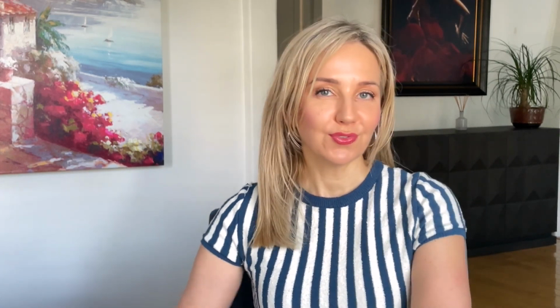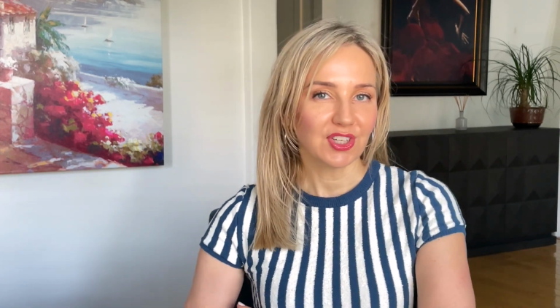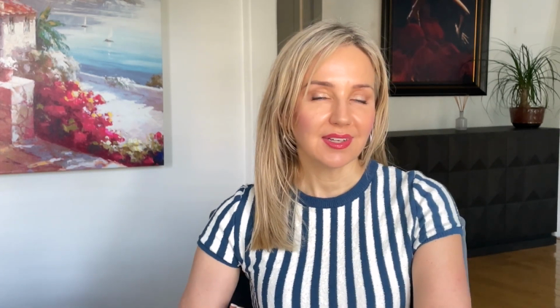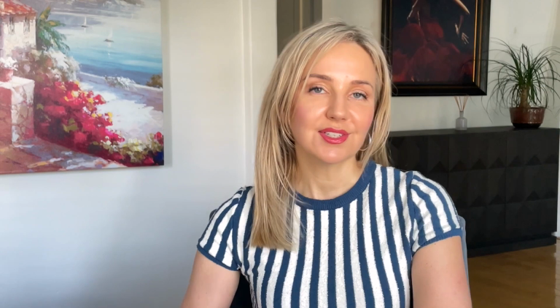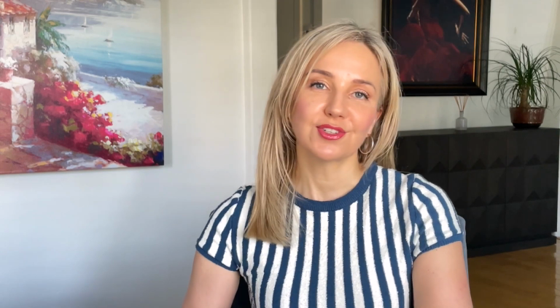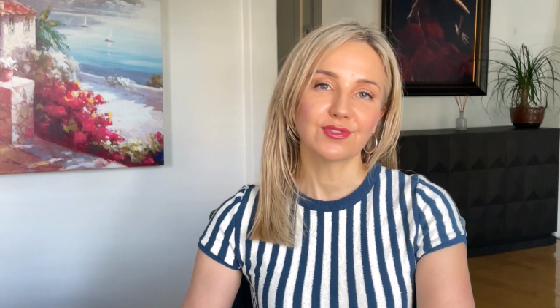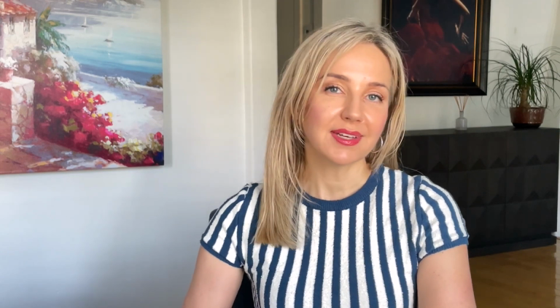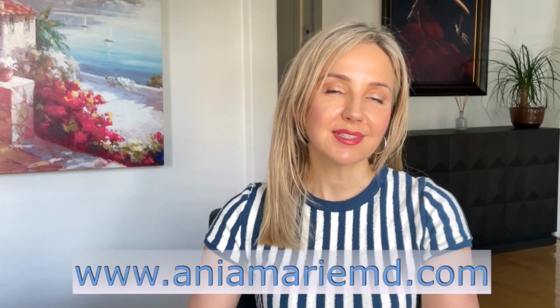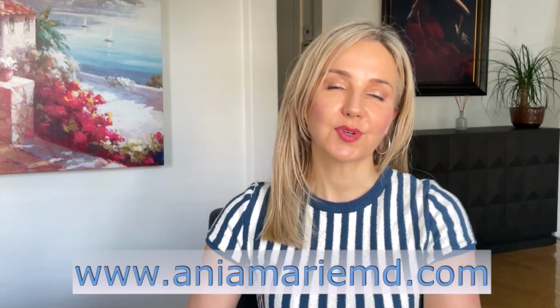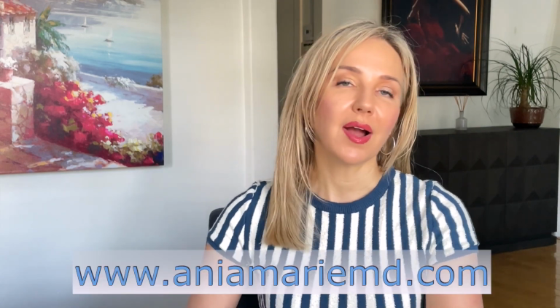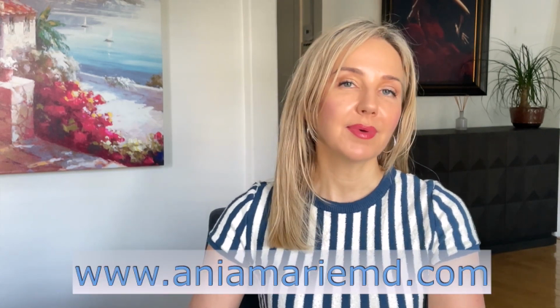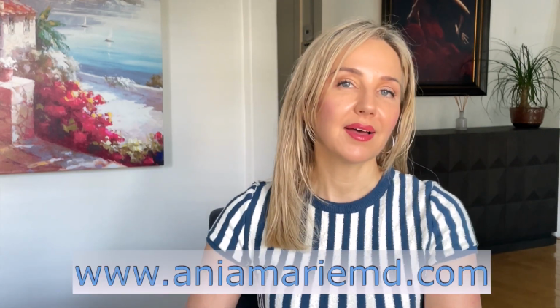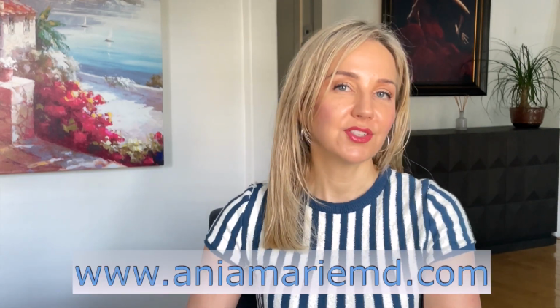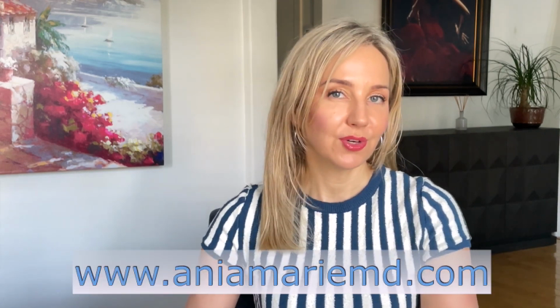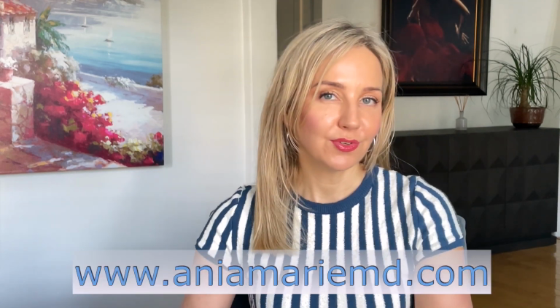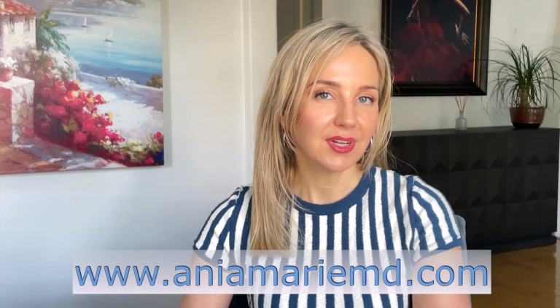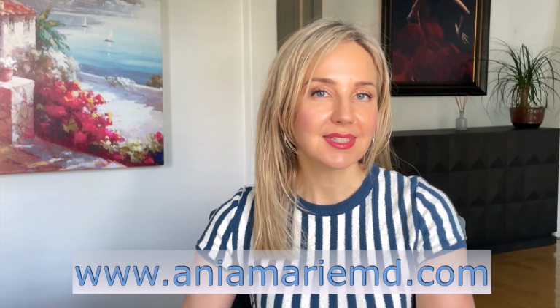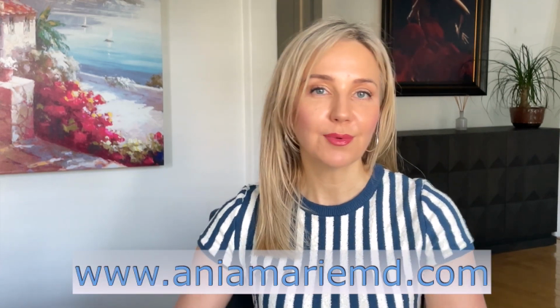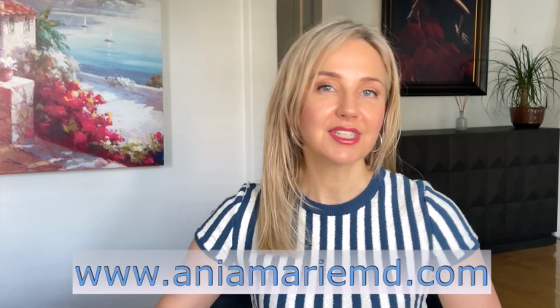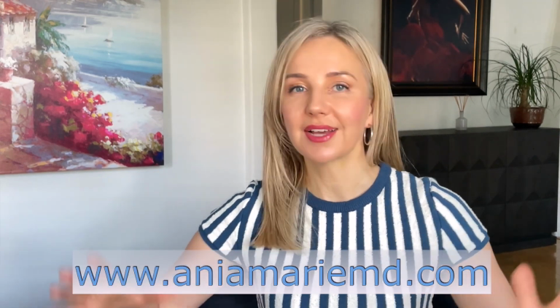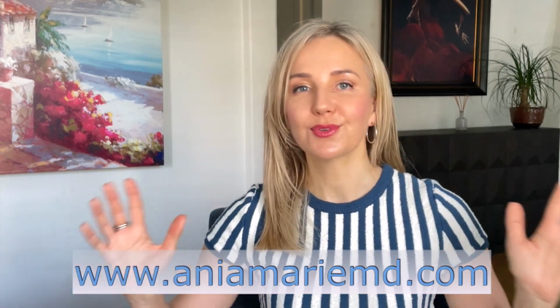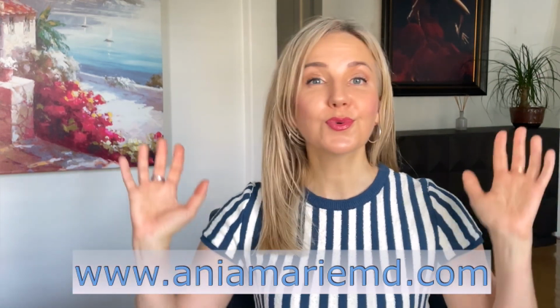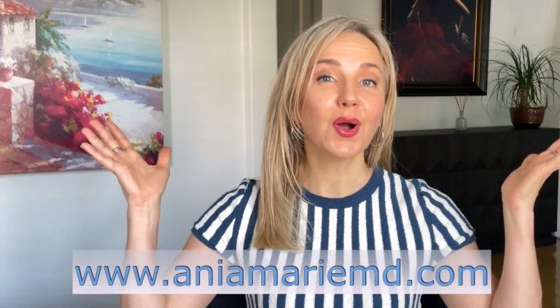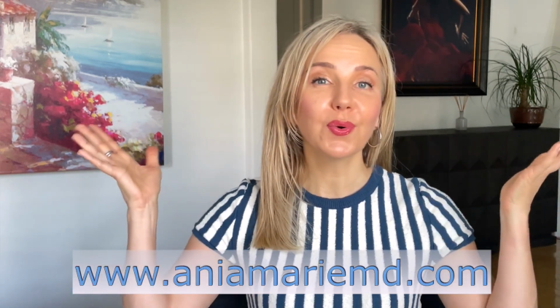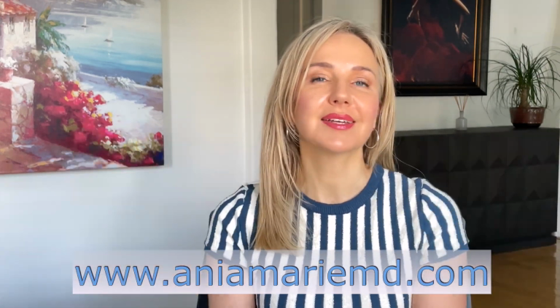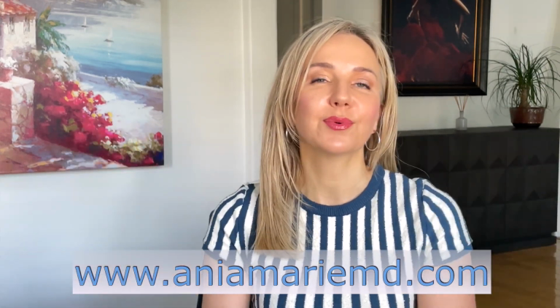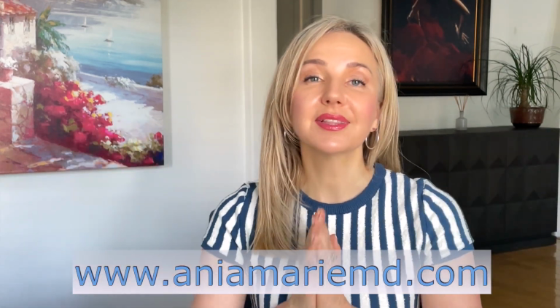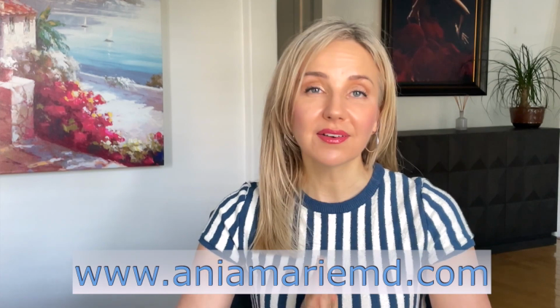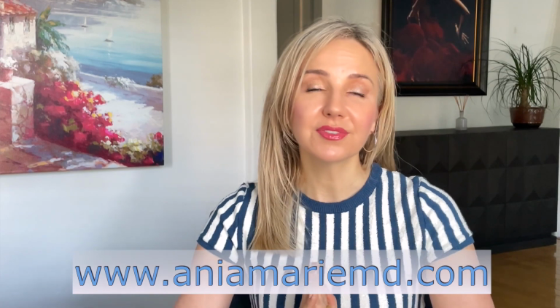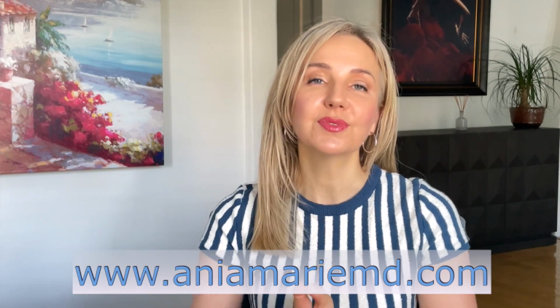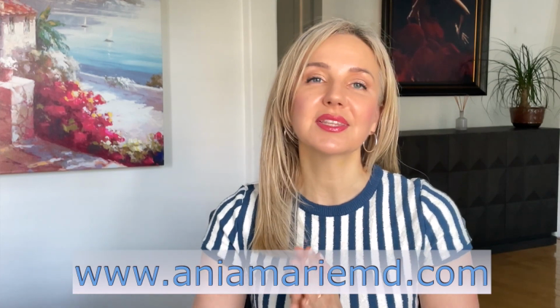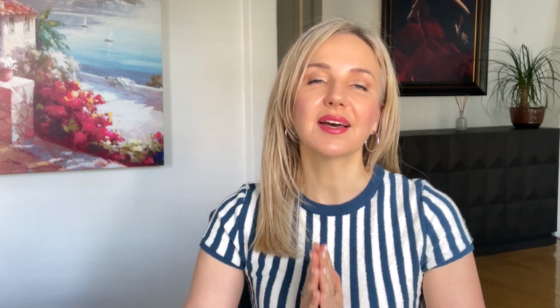If that interests you, don't forget to like, subscribe and share with your friends to help my channel grow. I would love it if you did that.